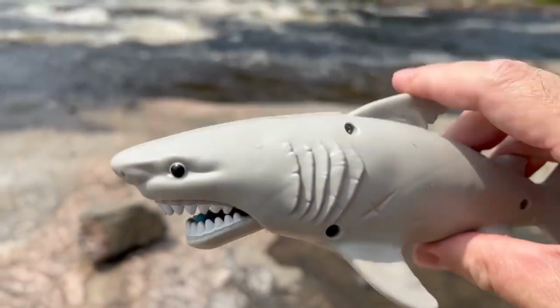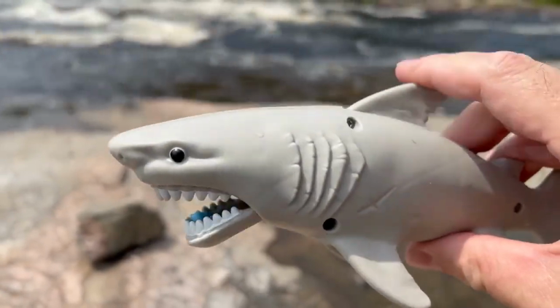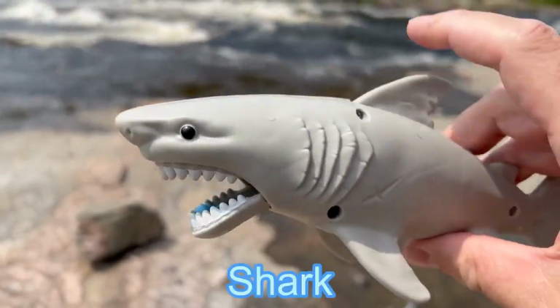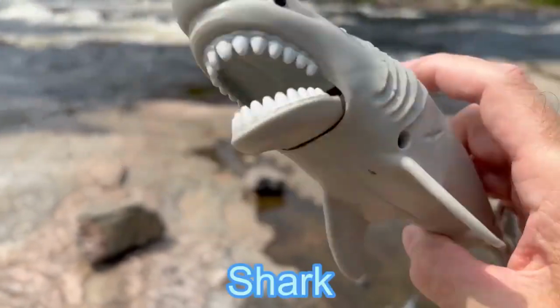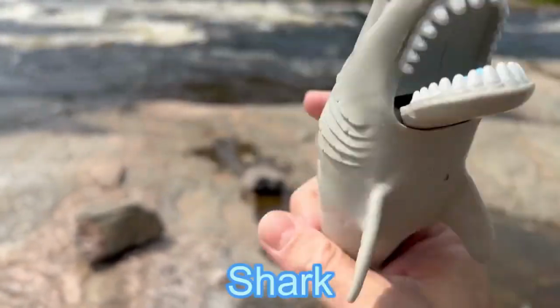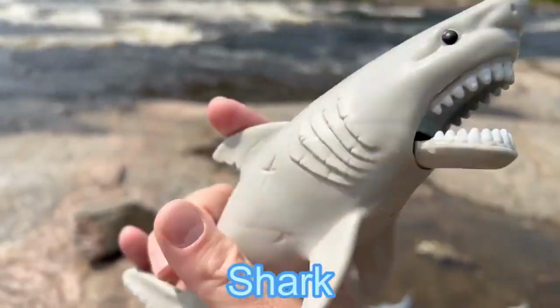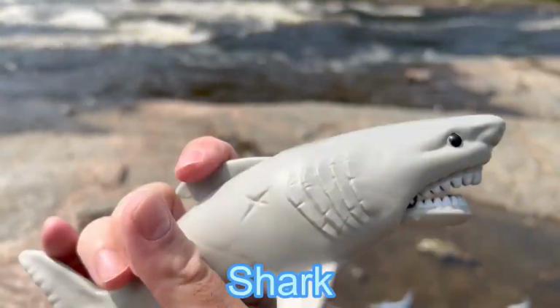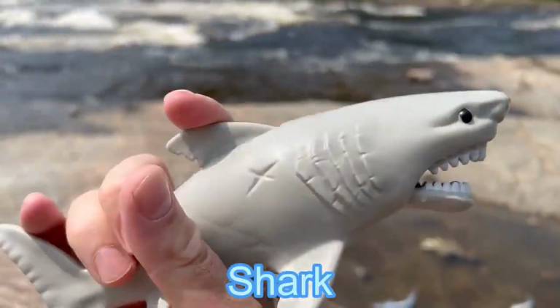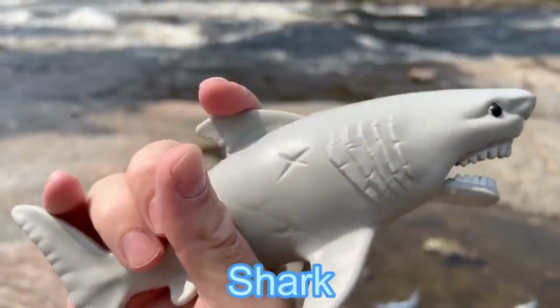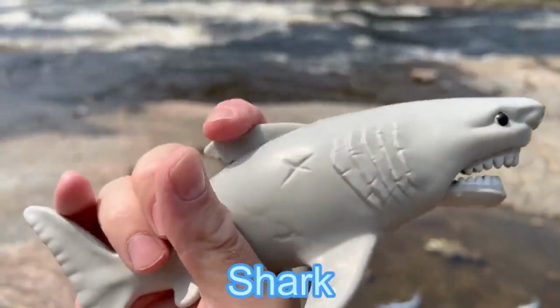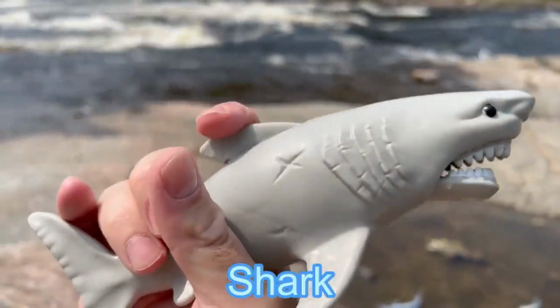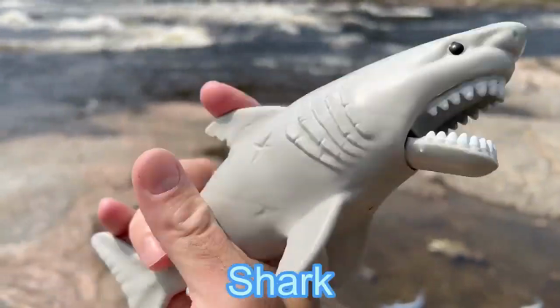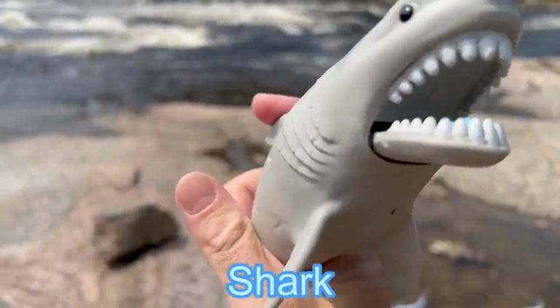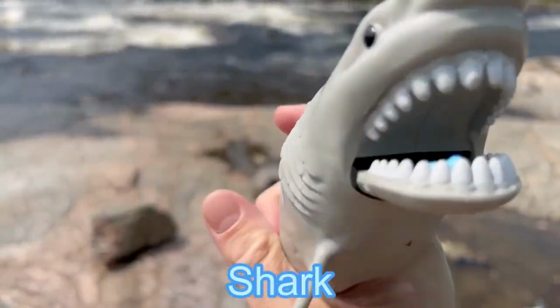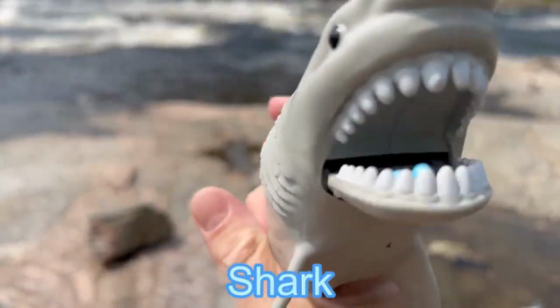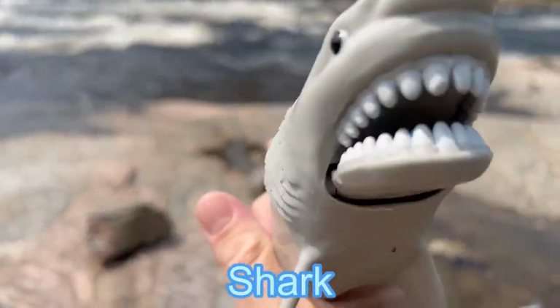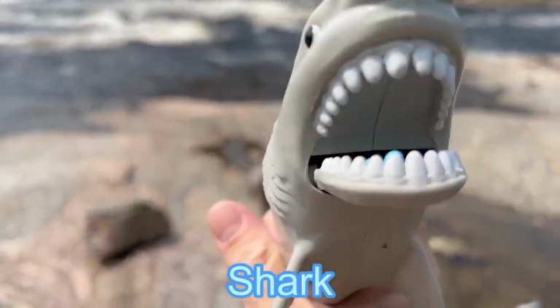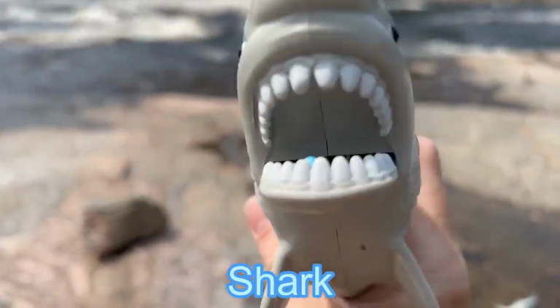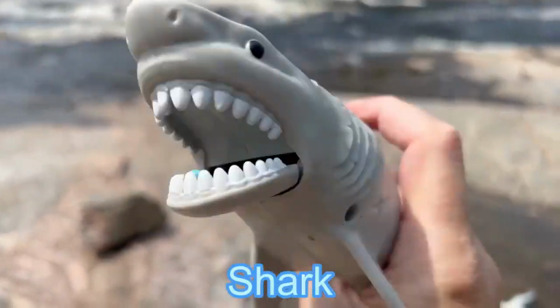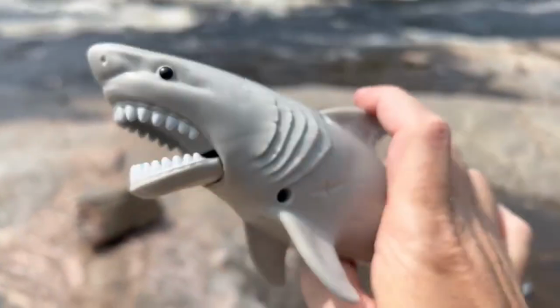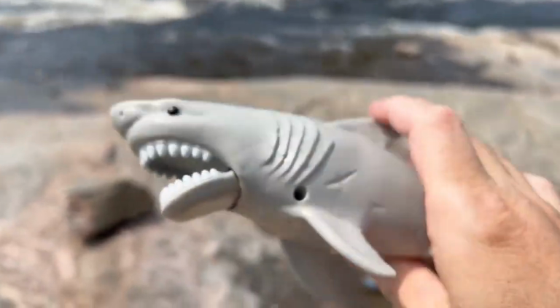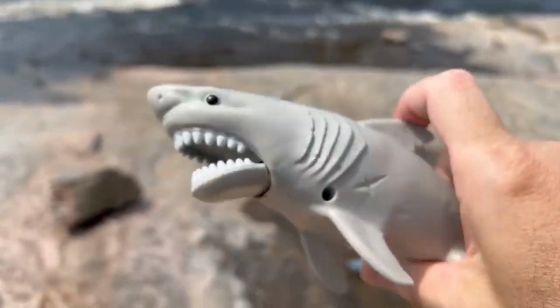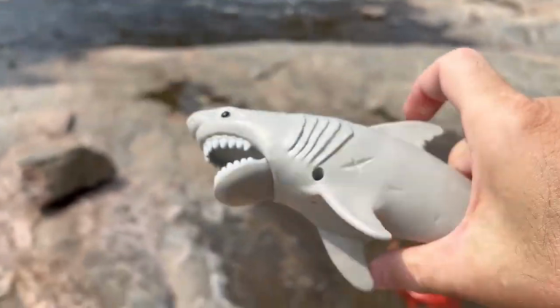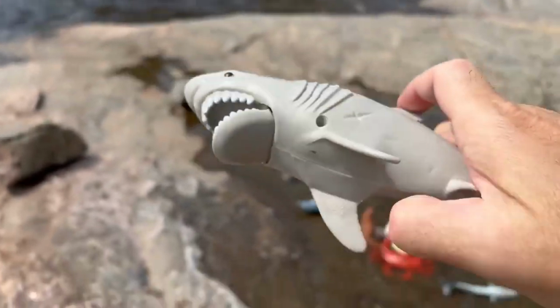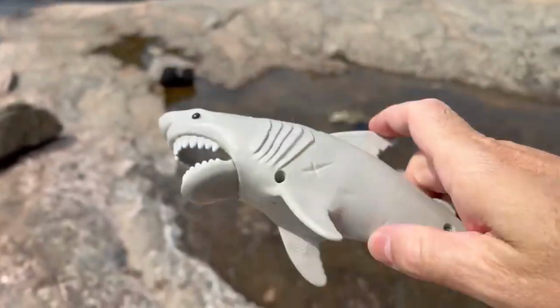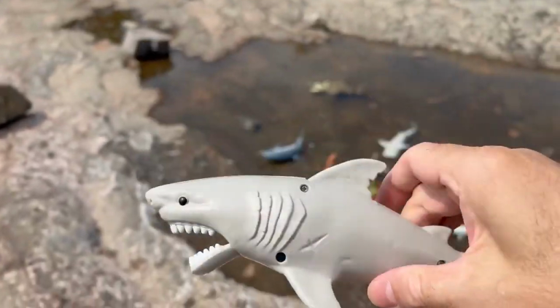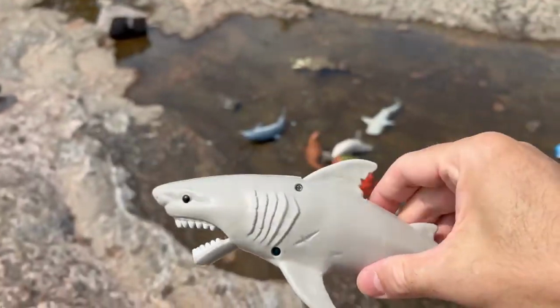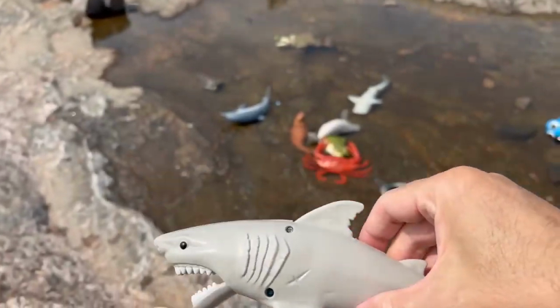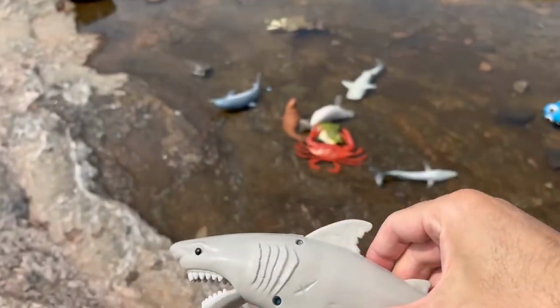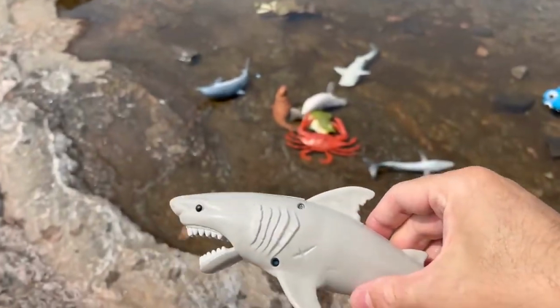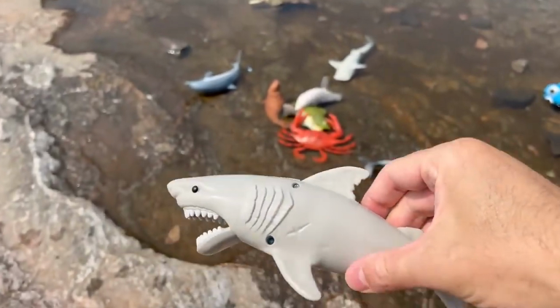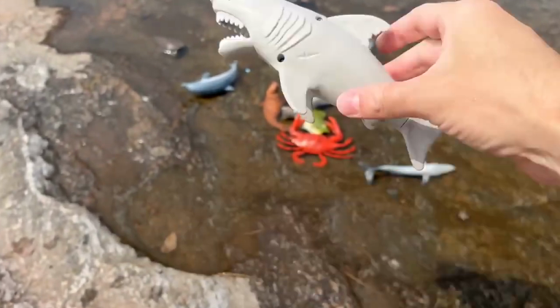Shark! Look at the teeth on that shark. Here you go.